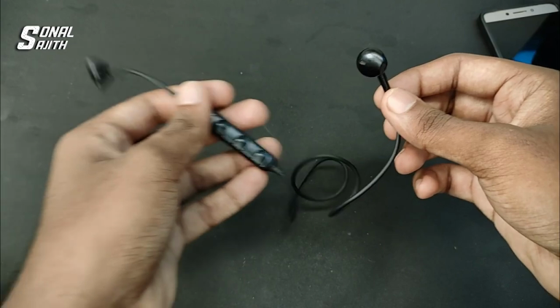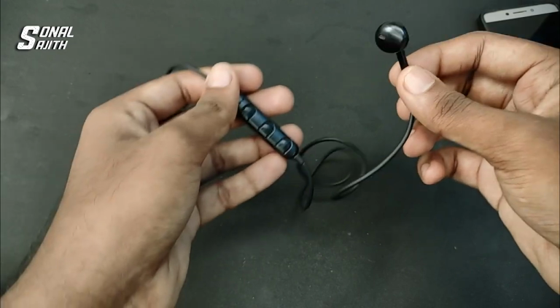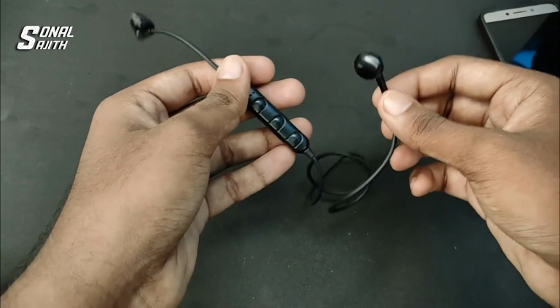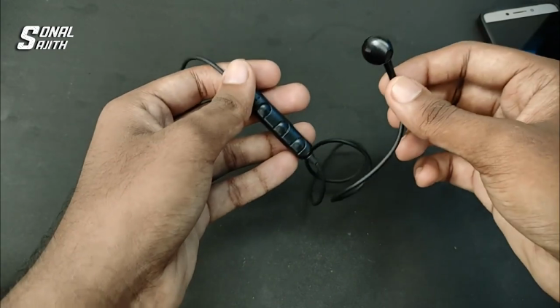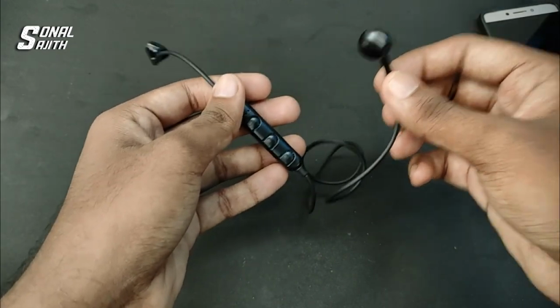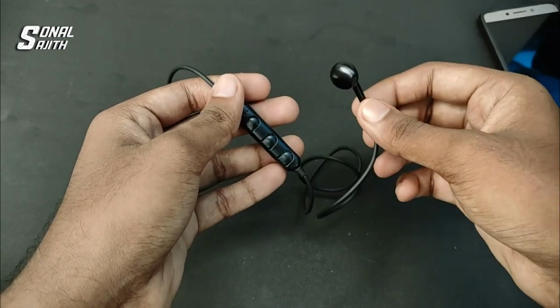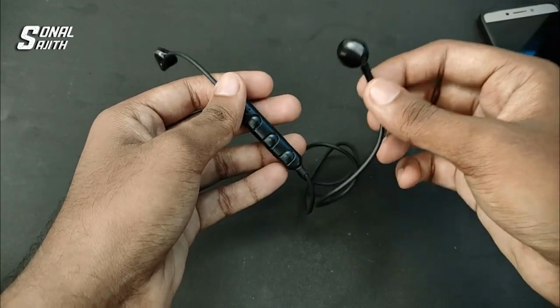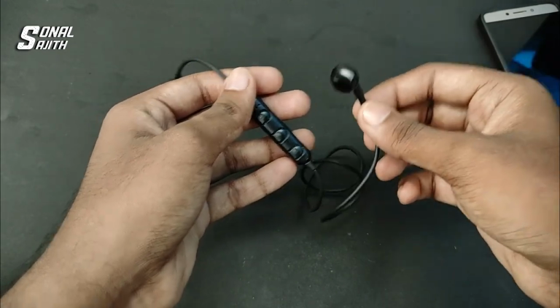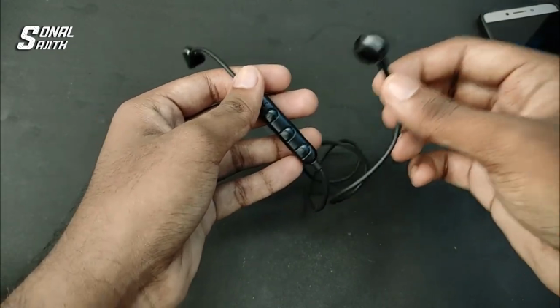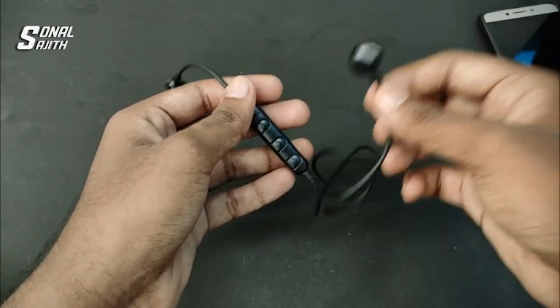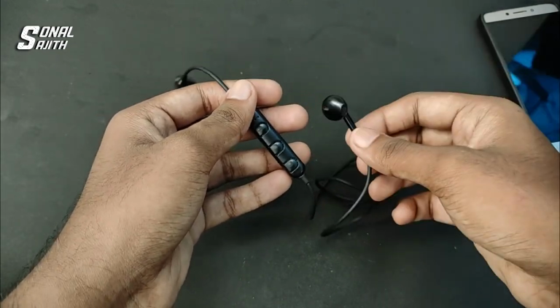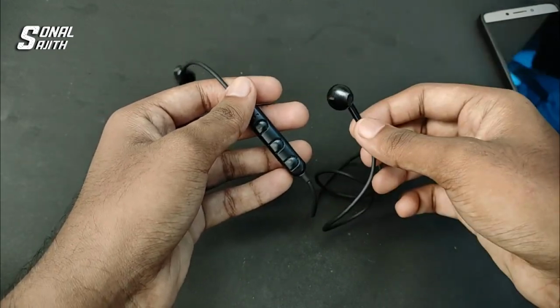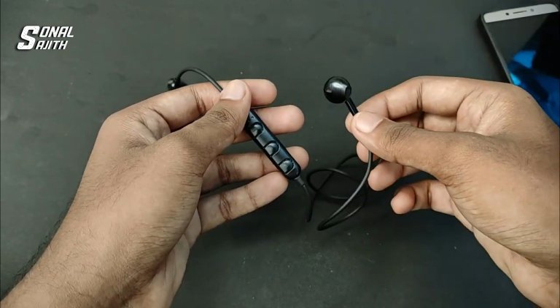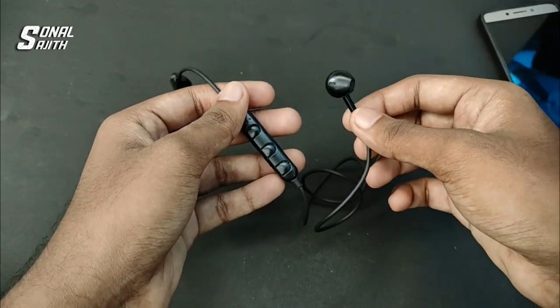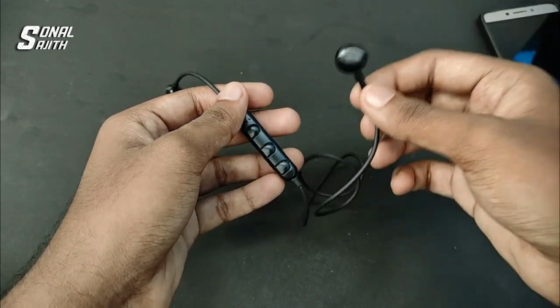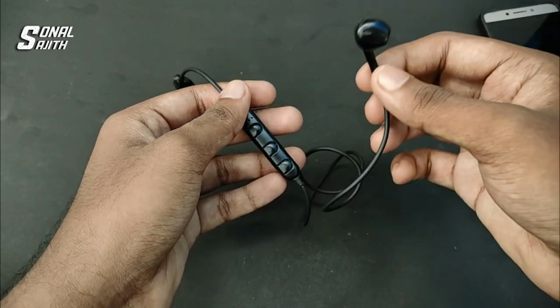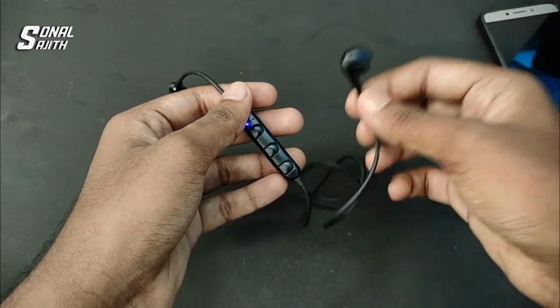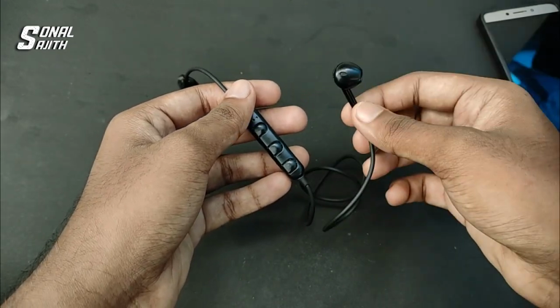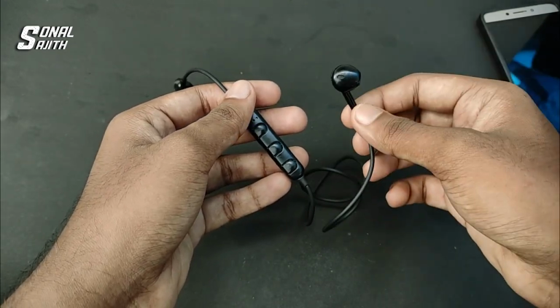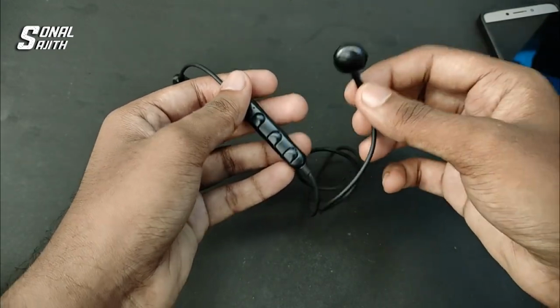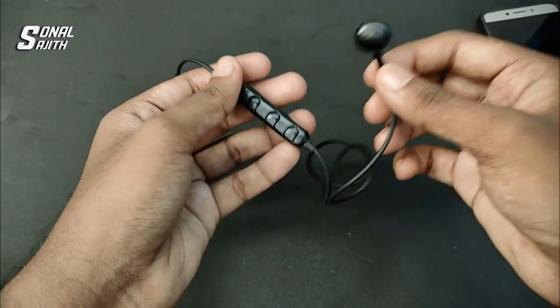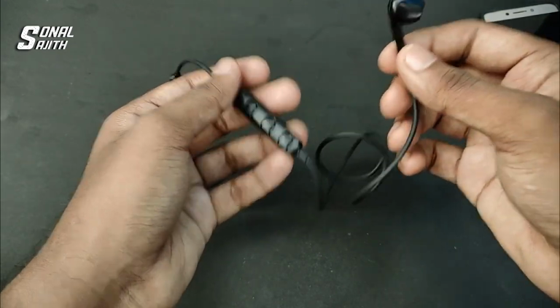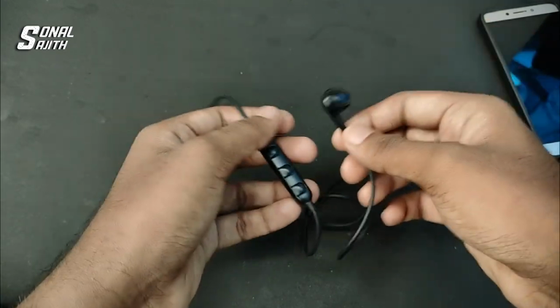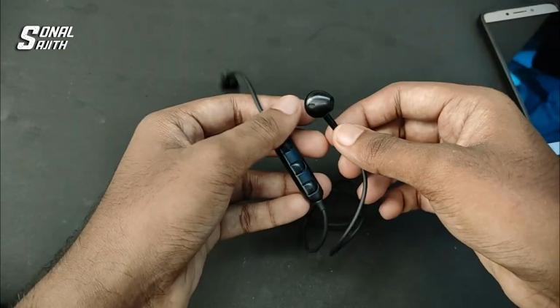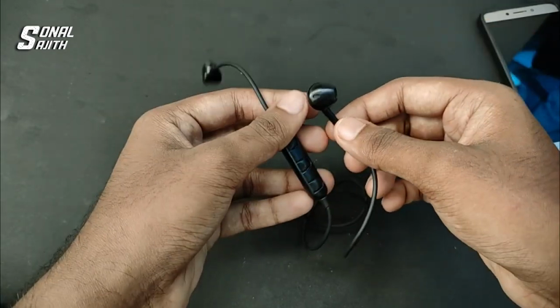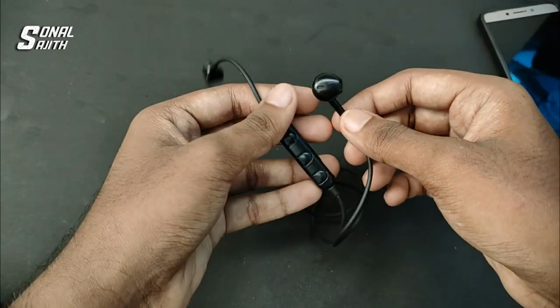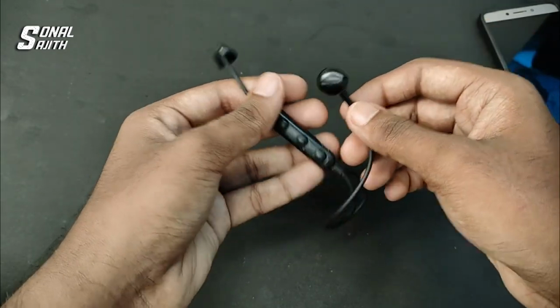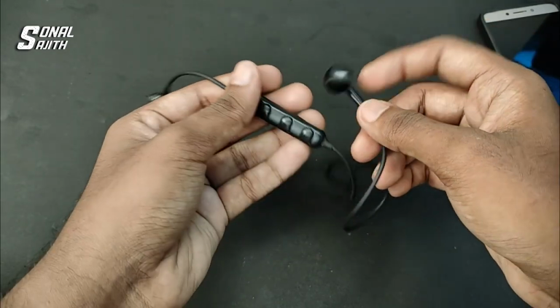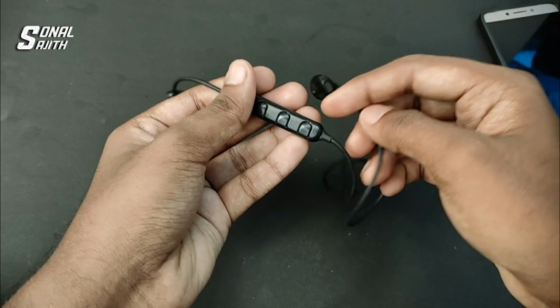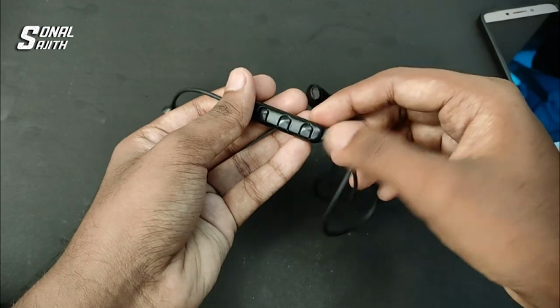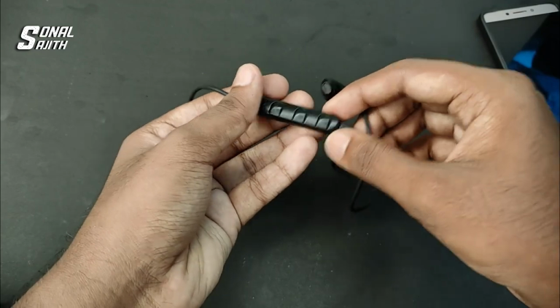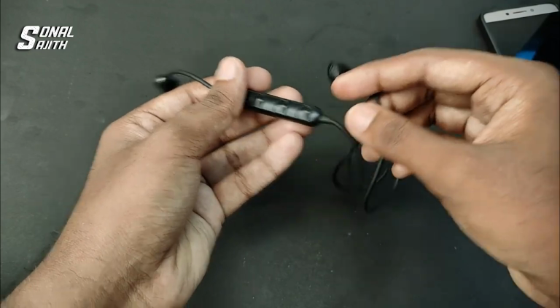Hello friends, welcome to my YouTube channel. In this video, I will show you how to repair one side of the earphone.